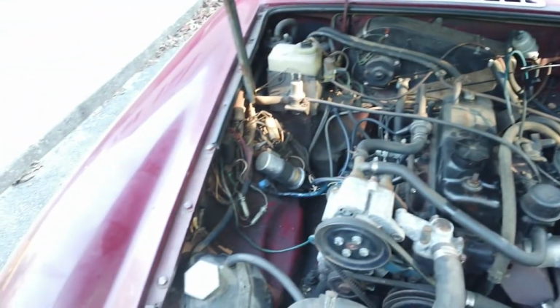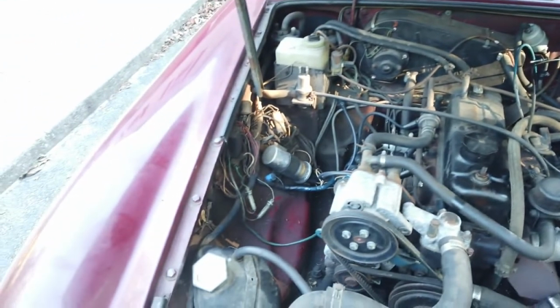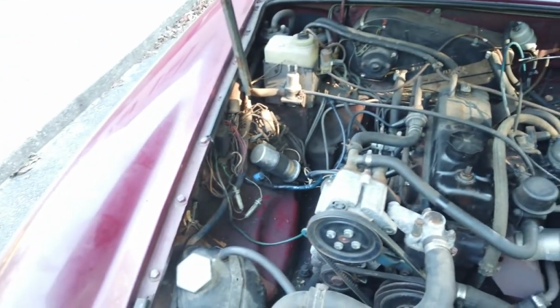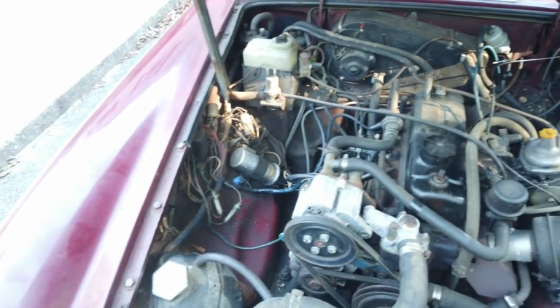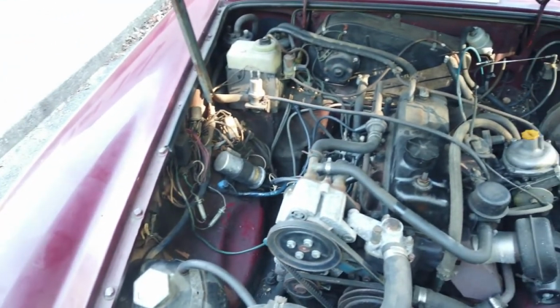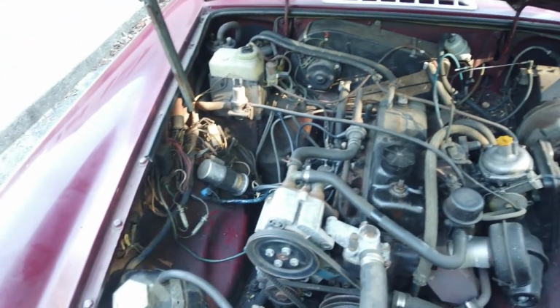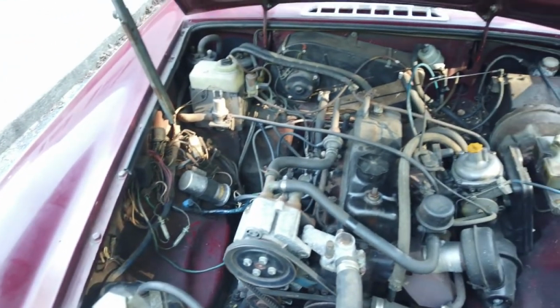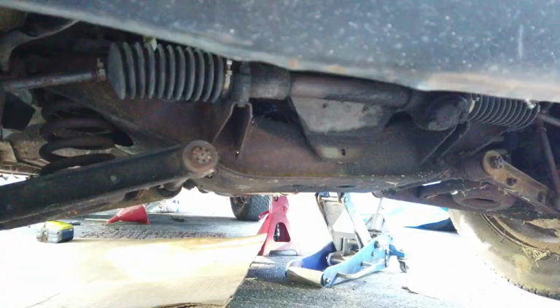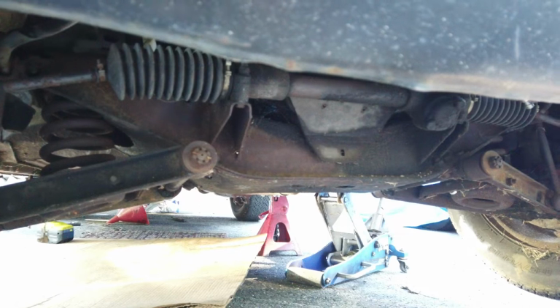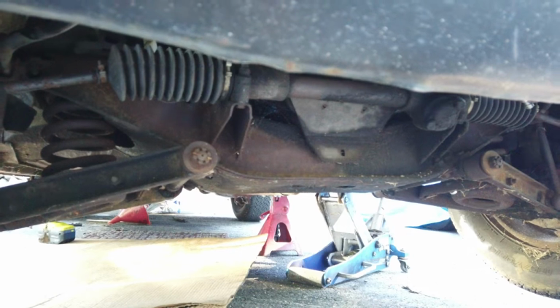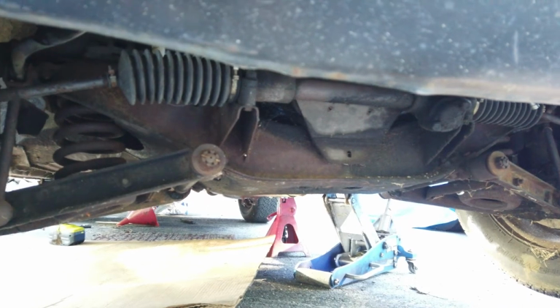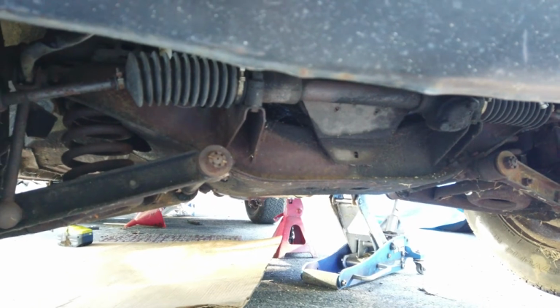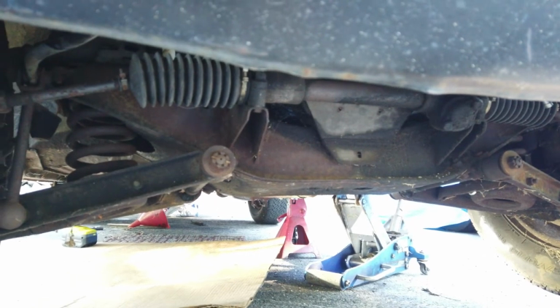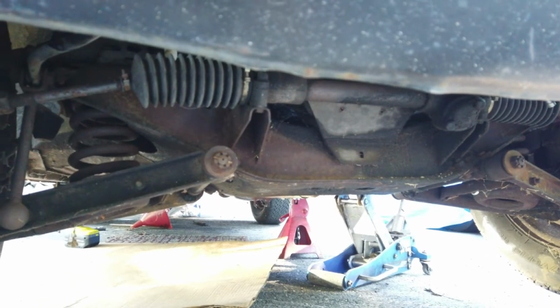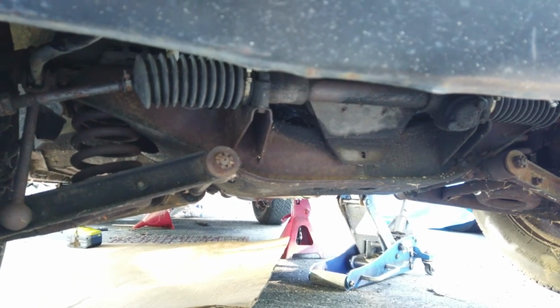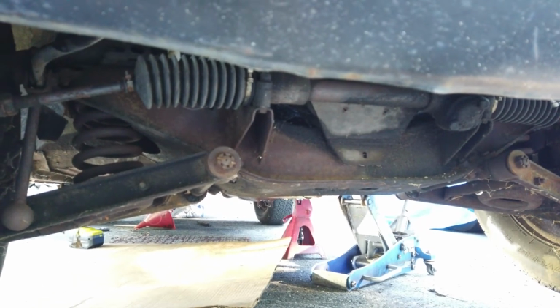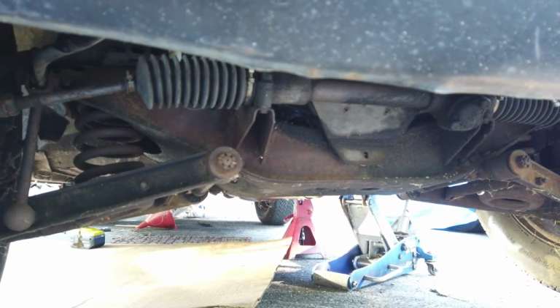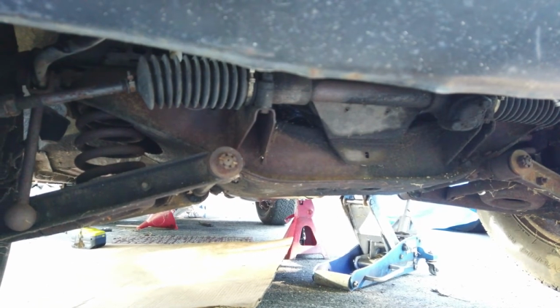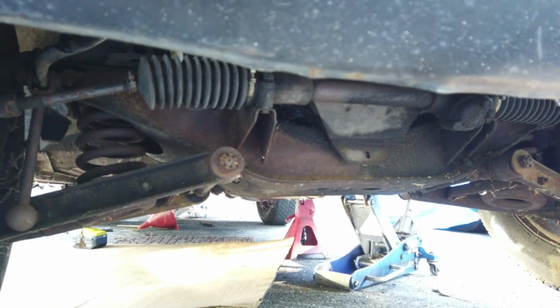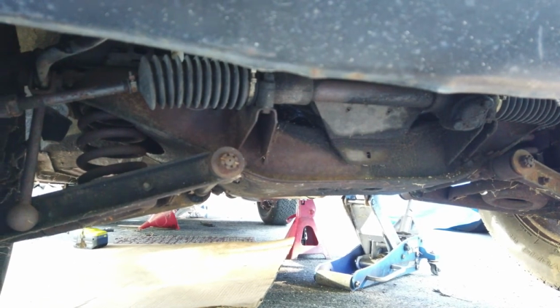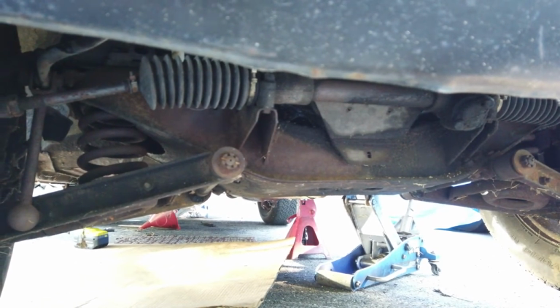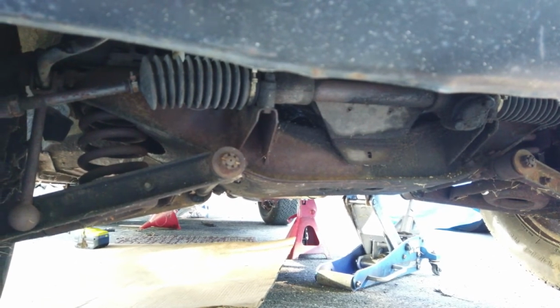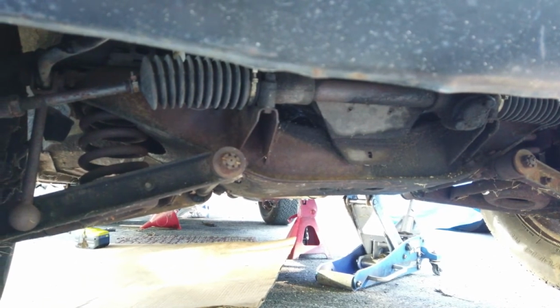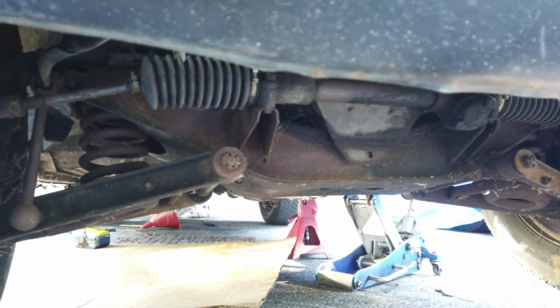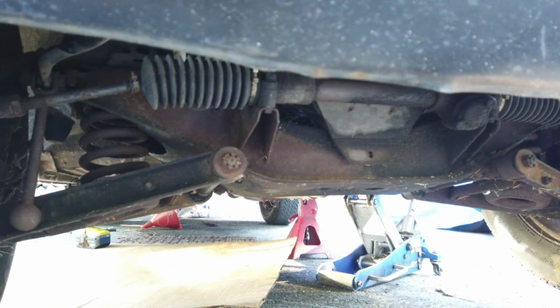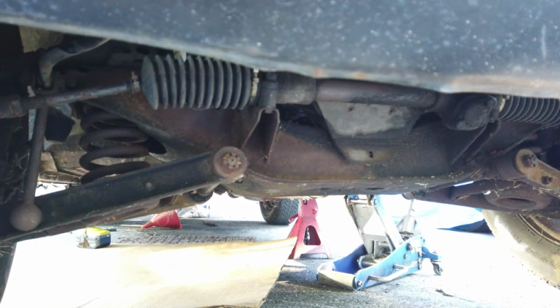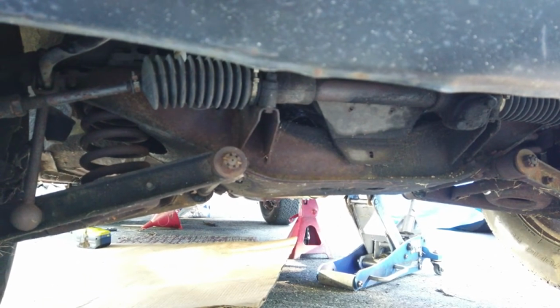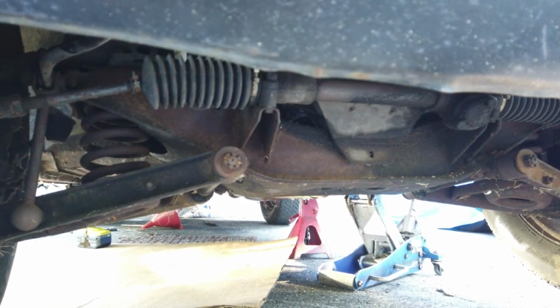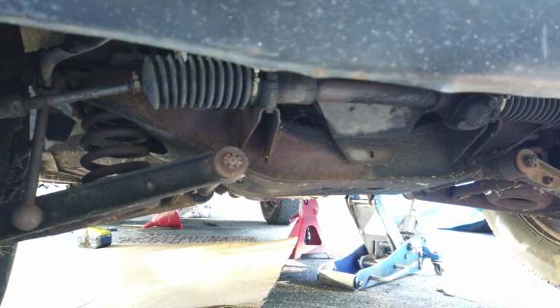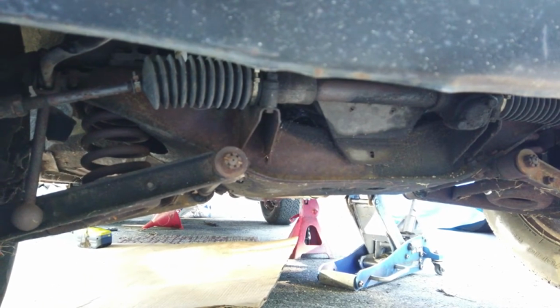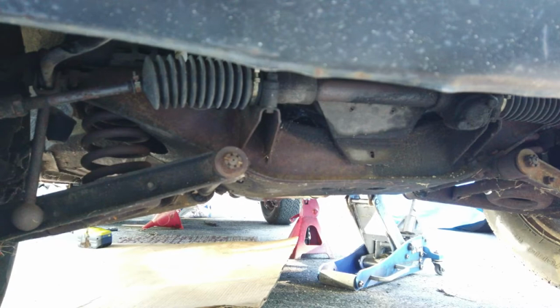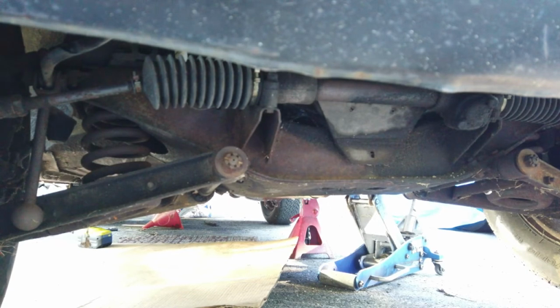First up, let's get the oil drain going. I got the car jacked up, oil pan ready, and now let's get this oil out.